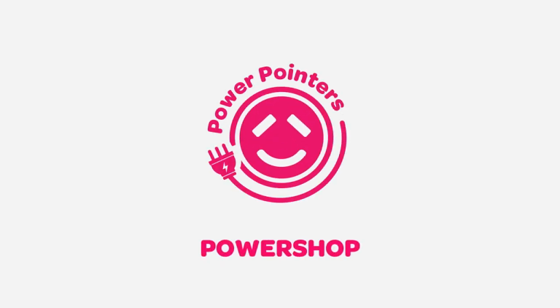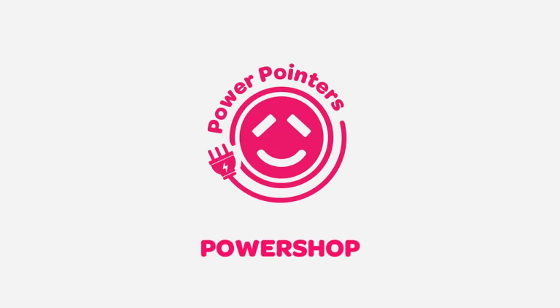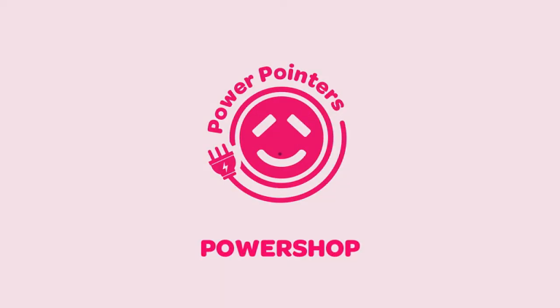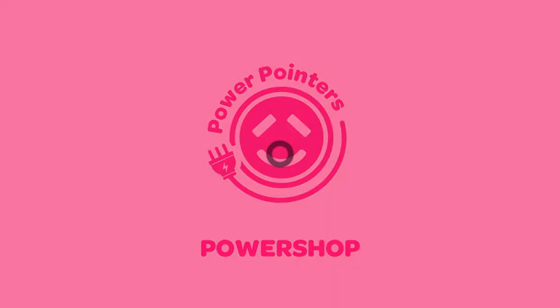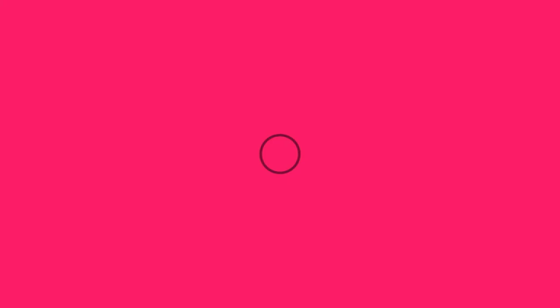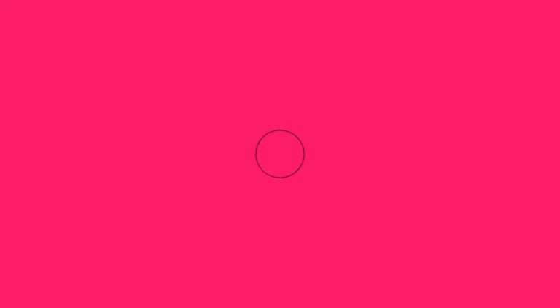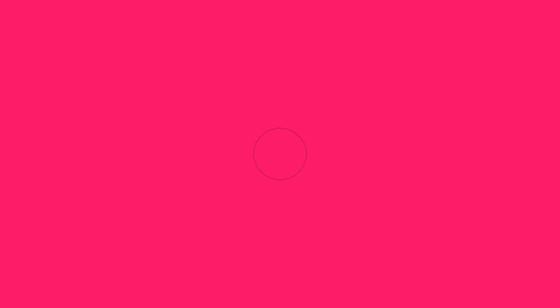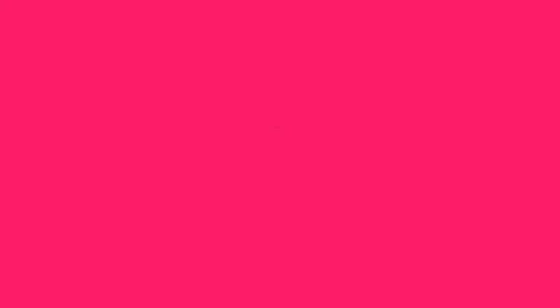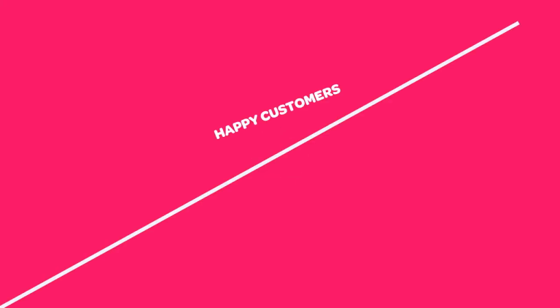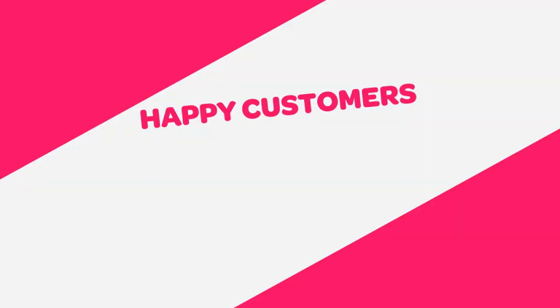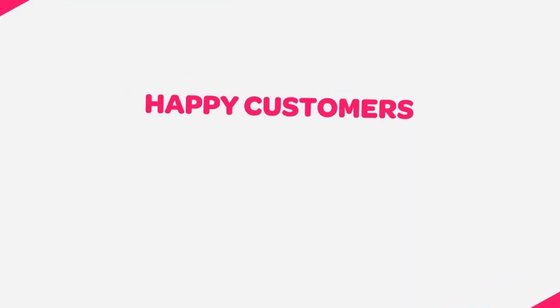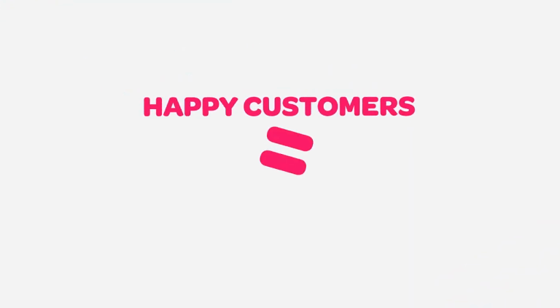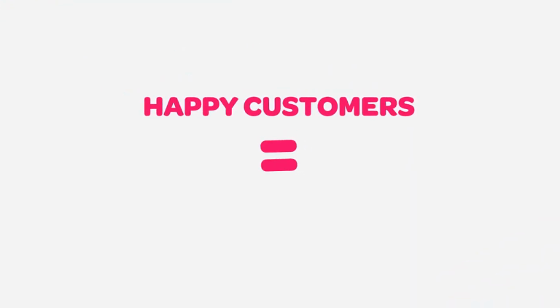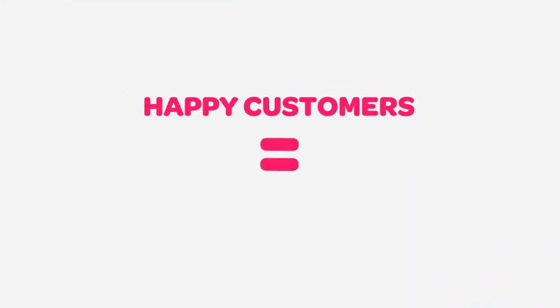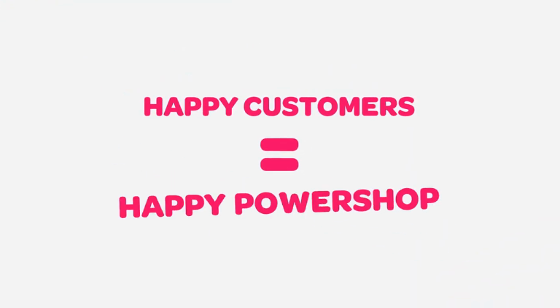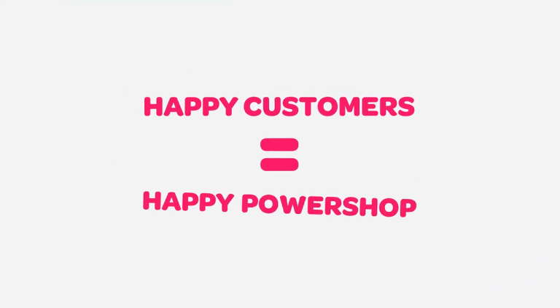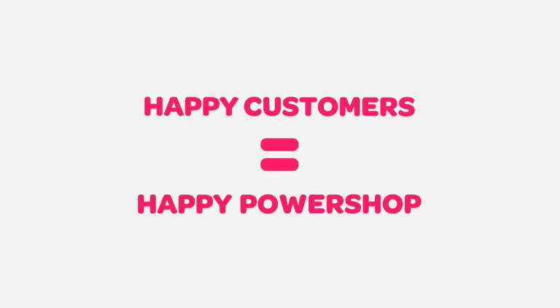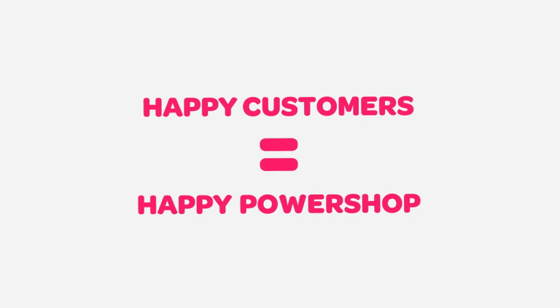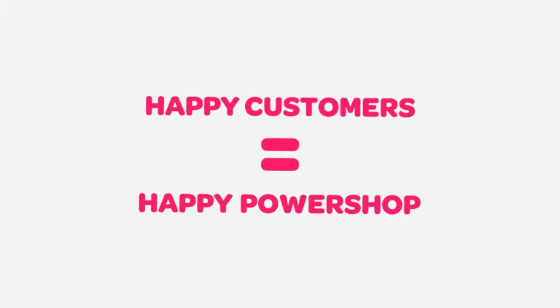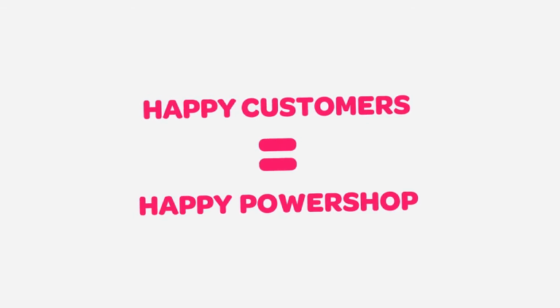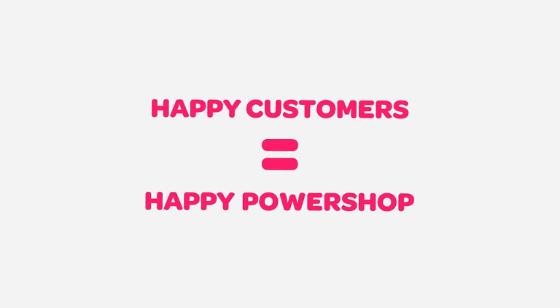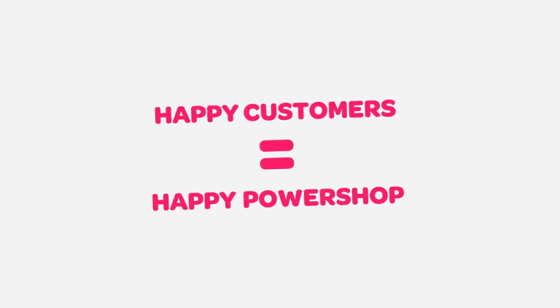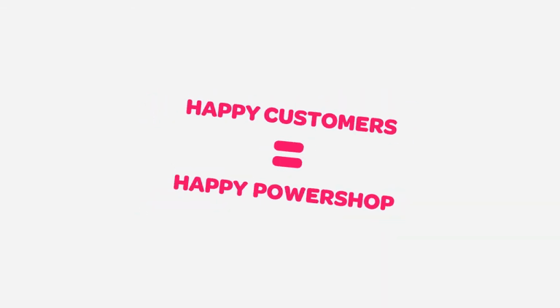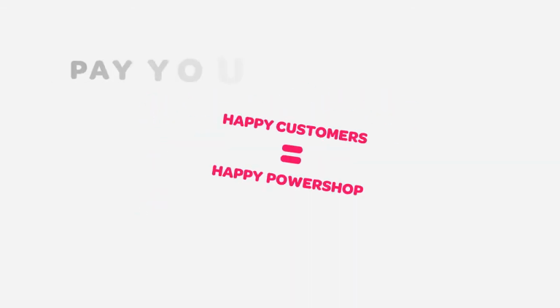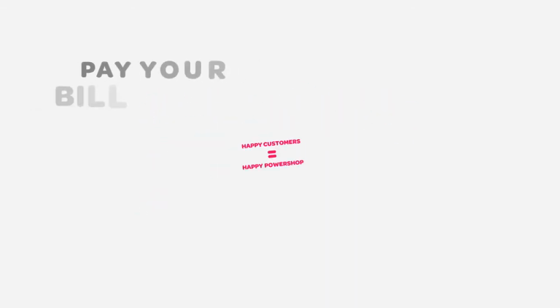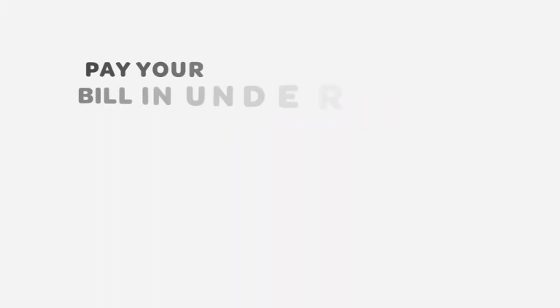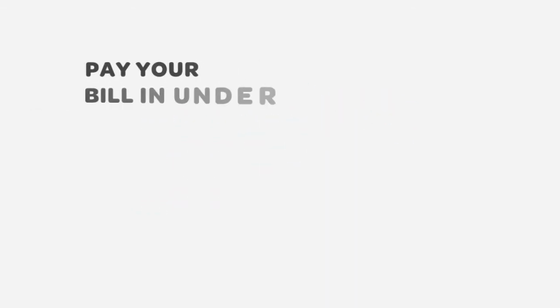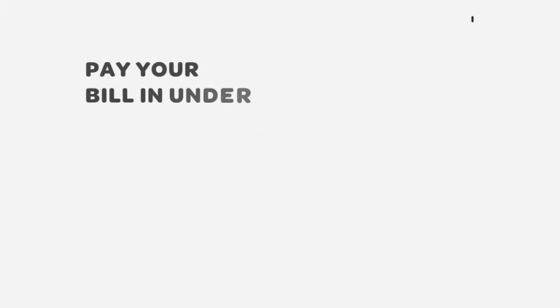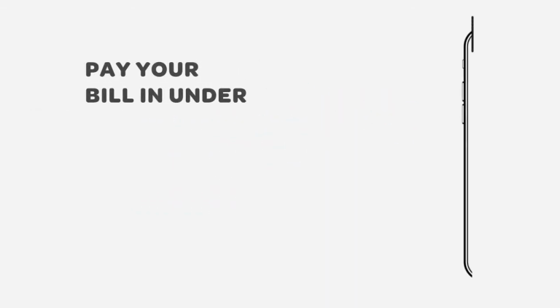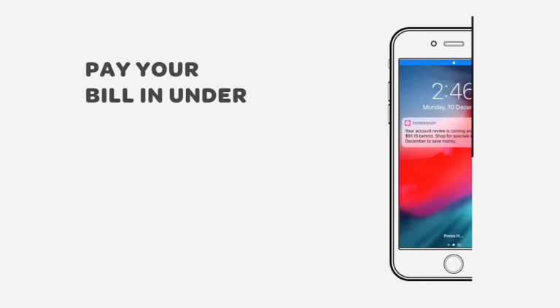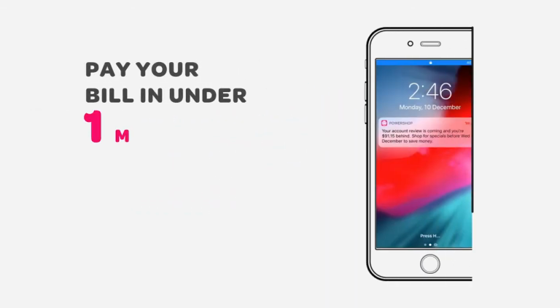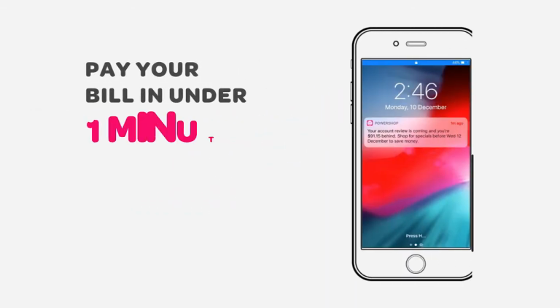At PowerShop, when you're happy, we're happy. That's why it takes under a minute to pay your PowerShop bill.